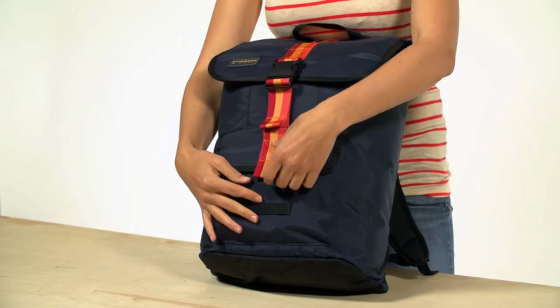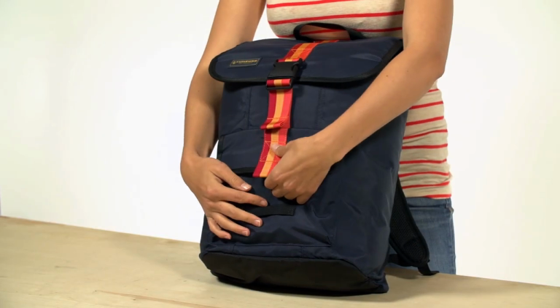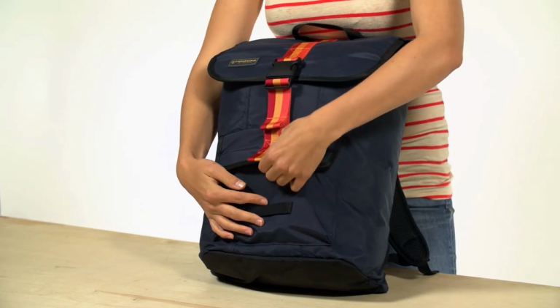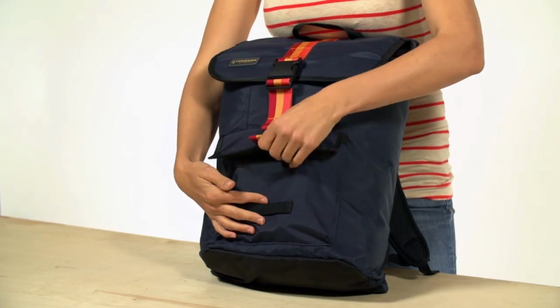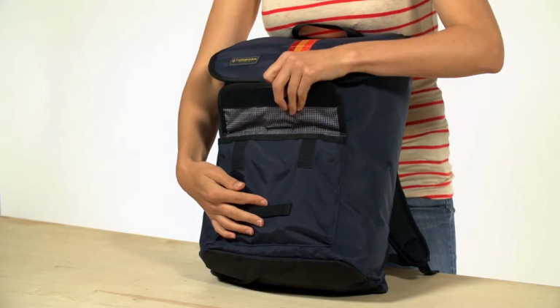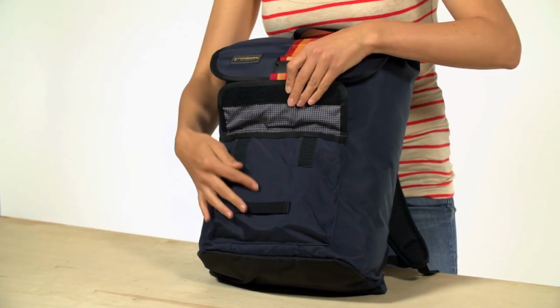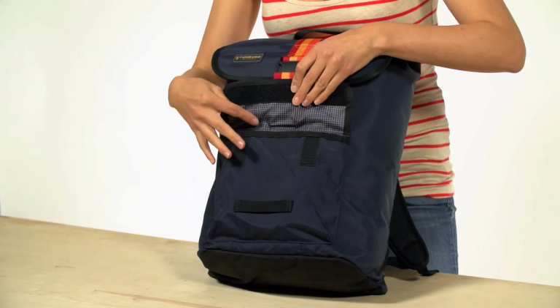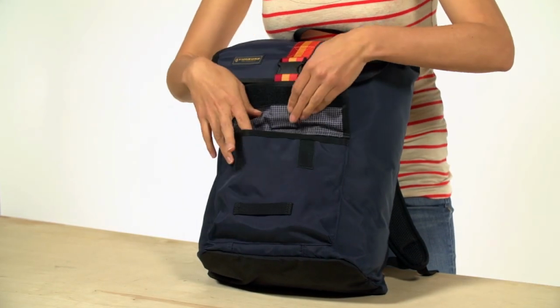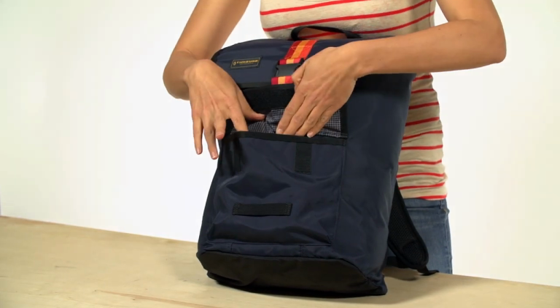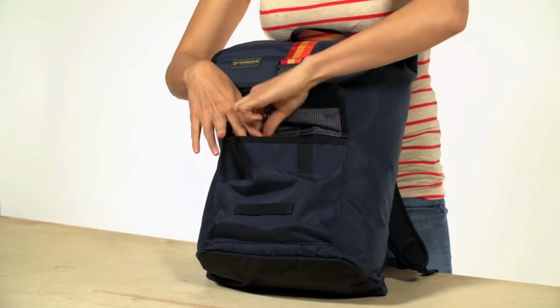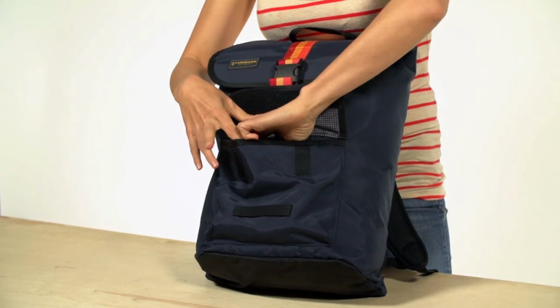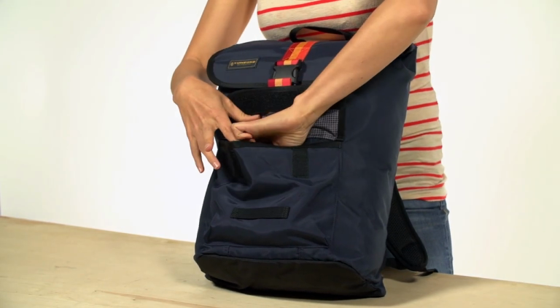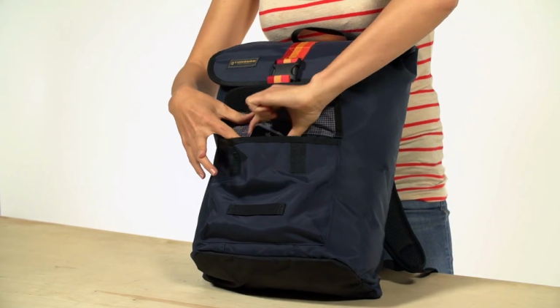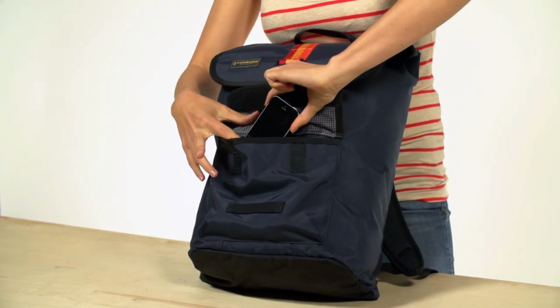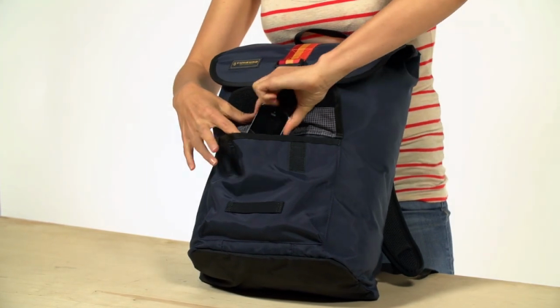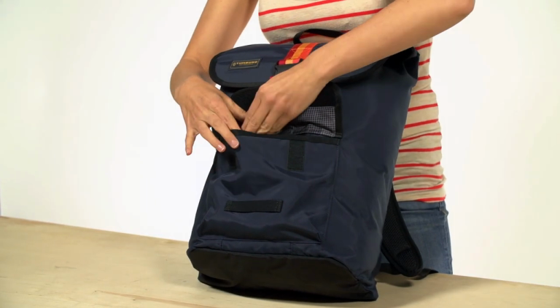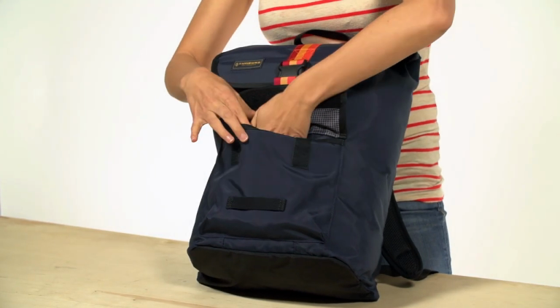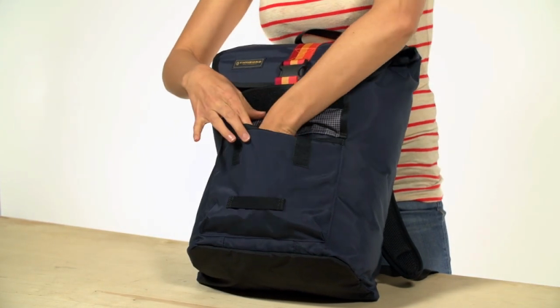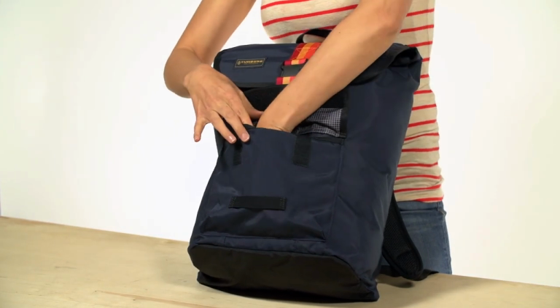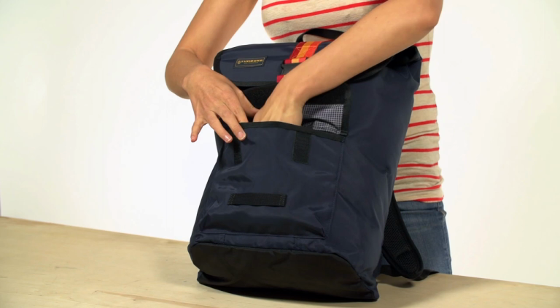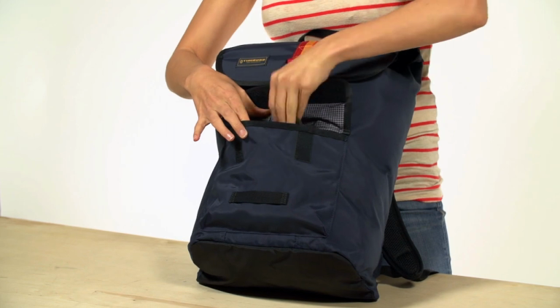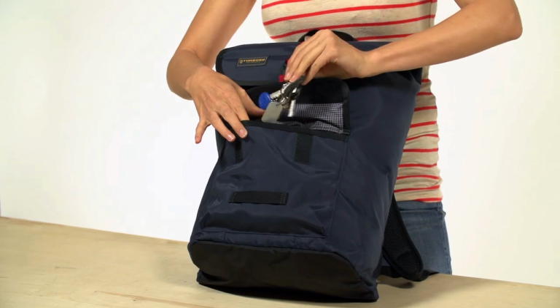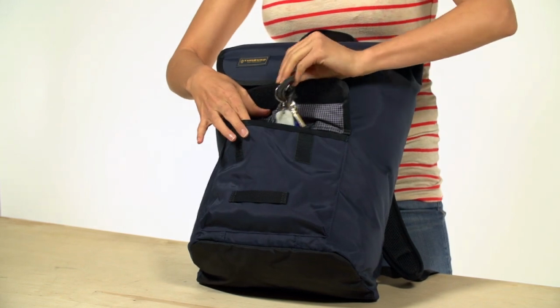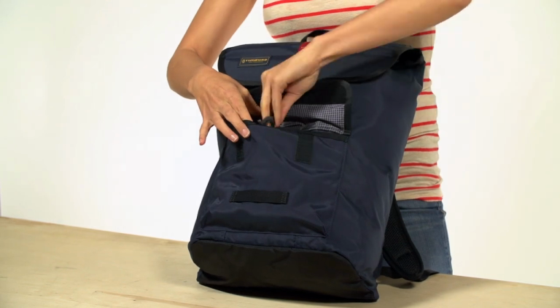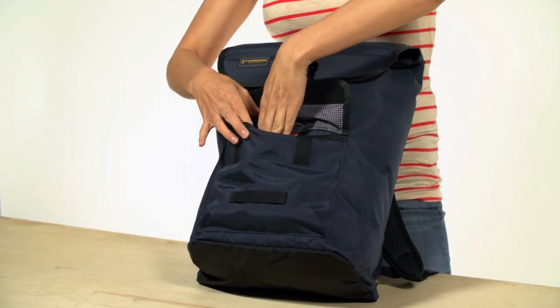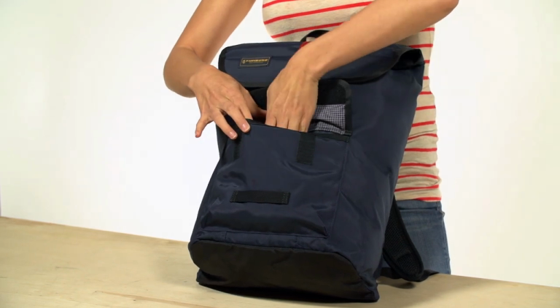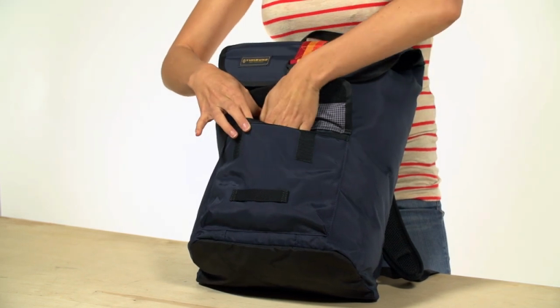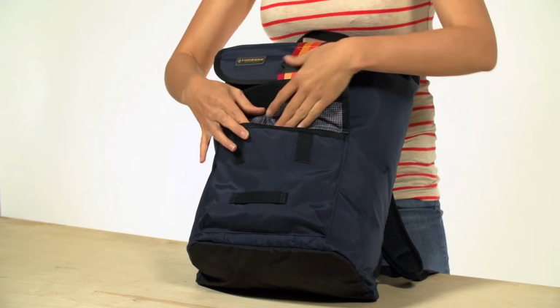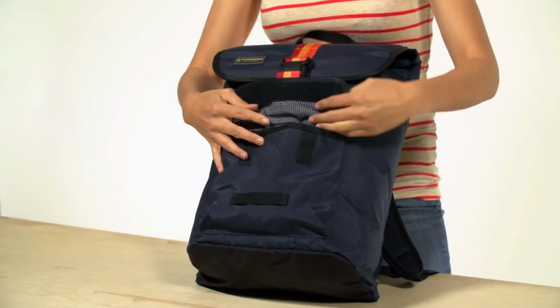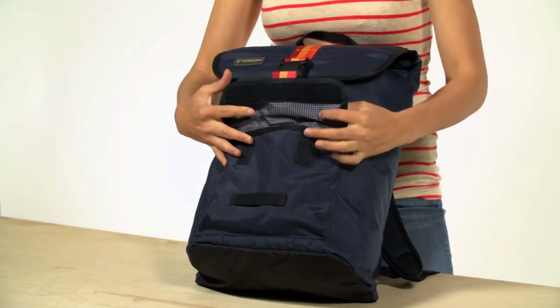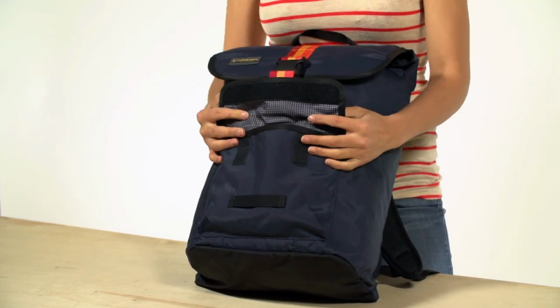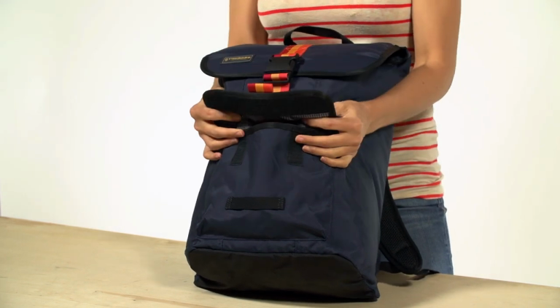The front pocket here is perfect for easy access to your phone, keys, wallet. There's even a separator in here to keep your phone protected.